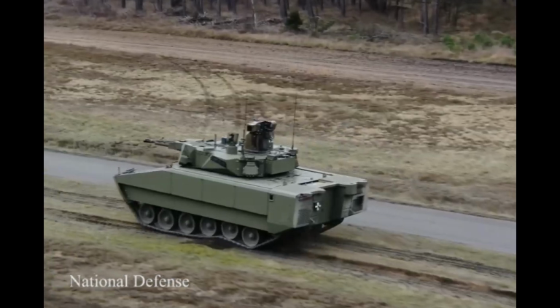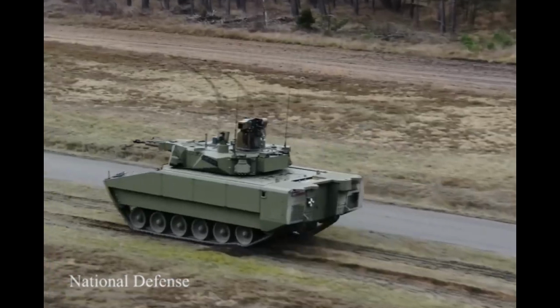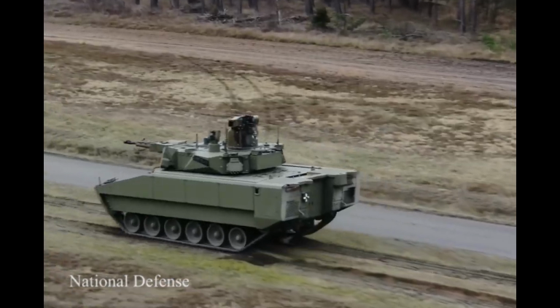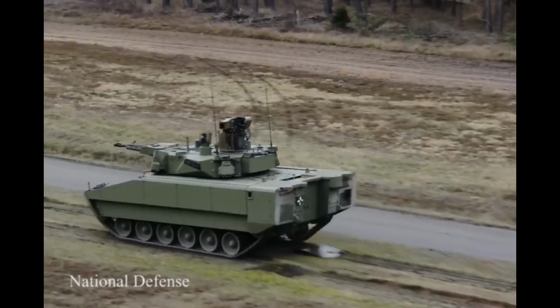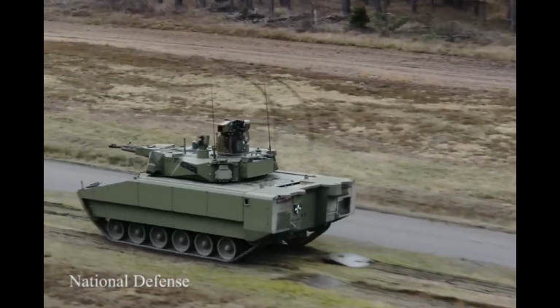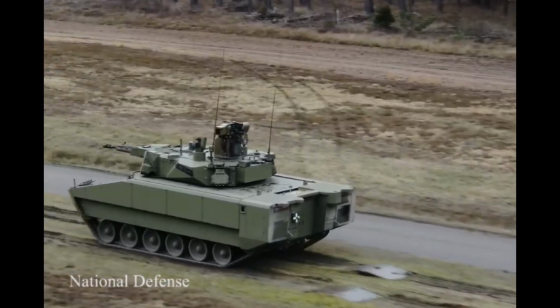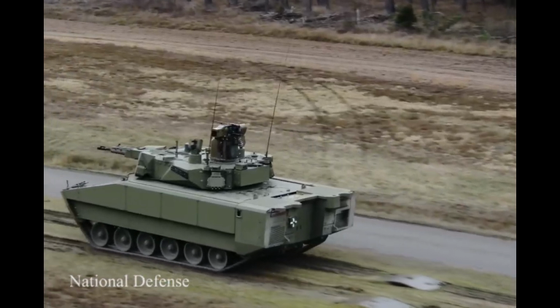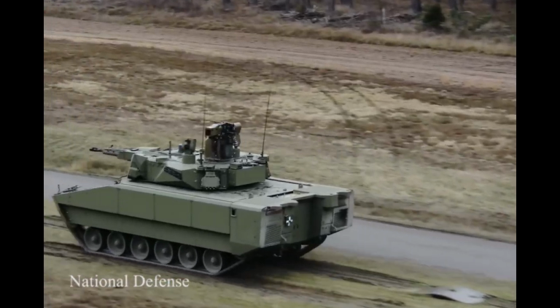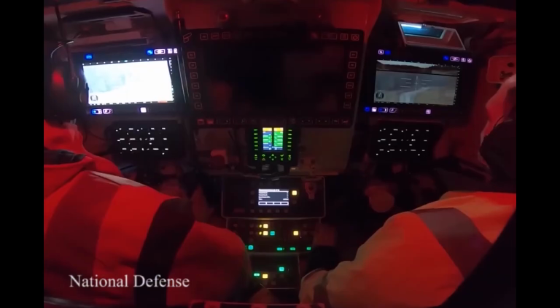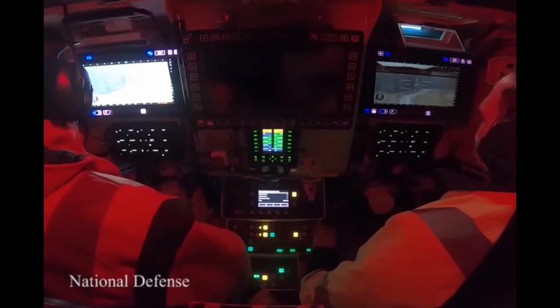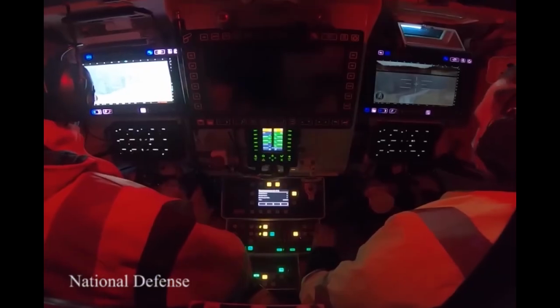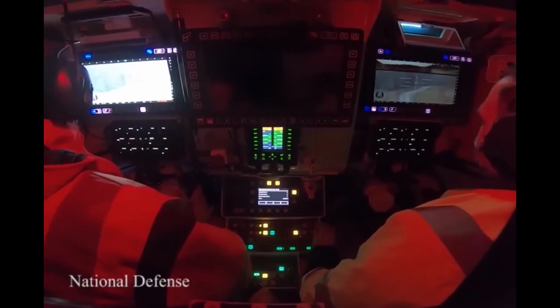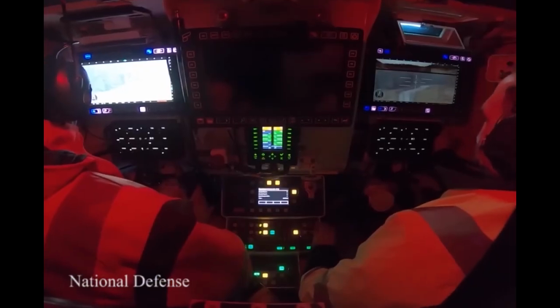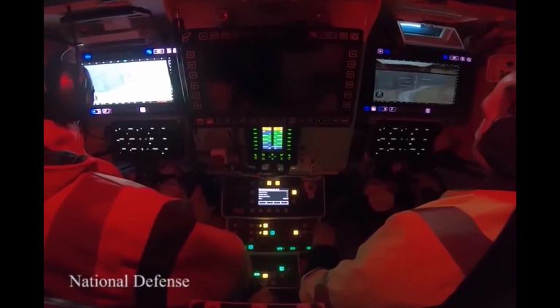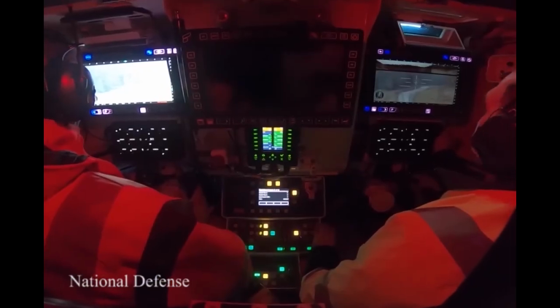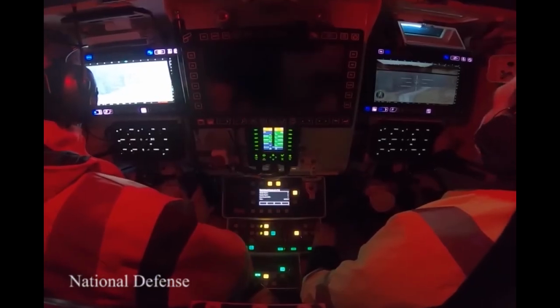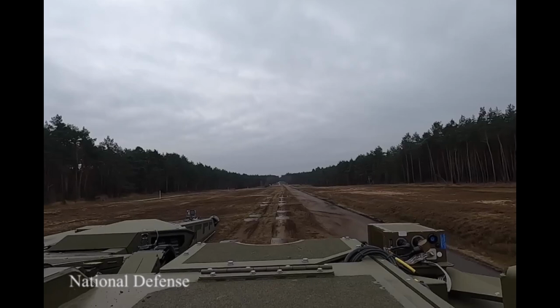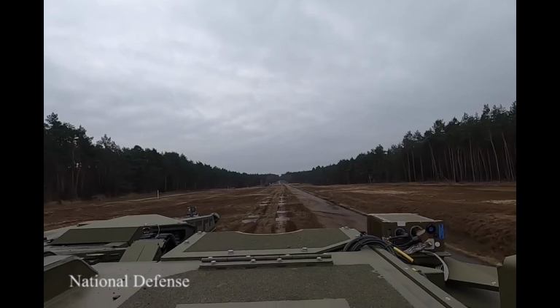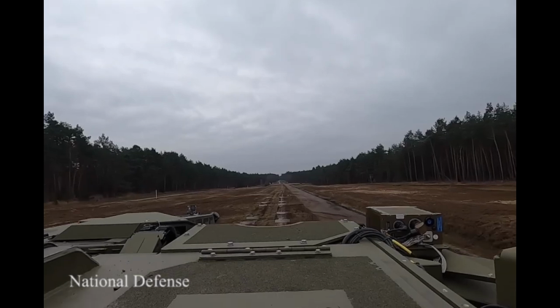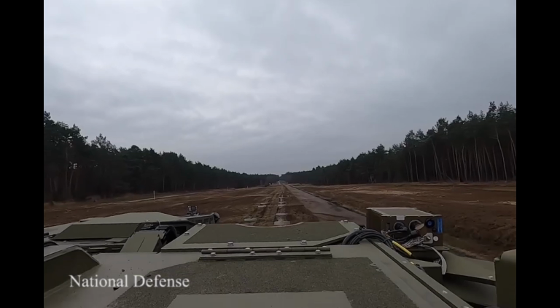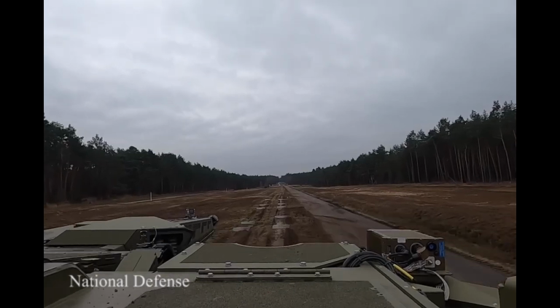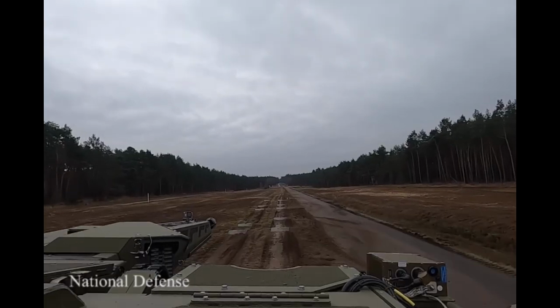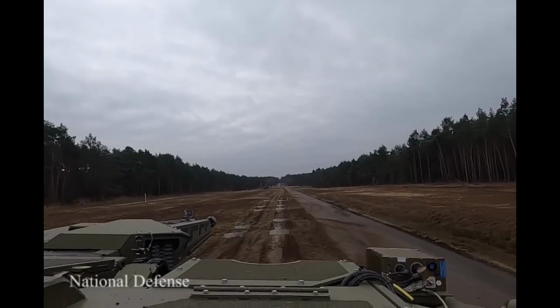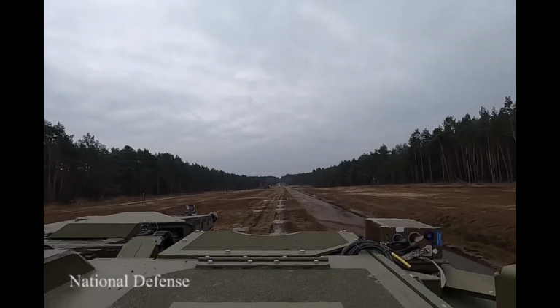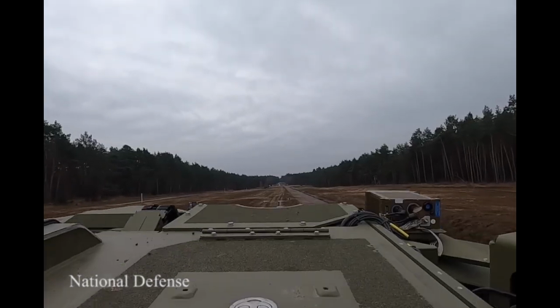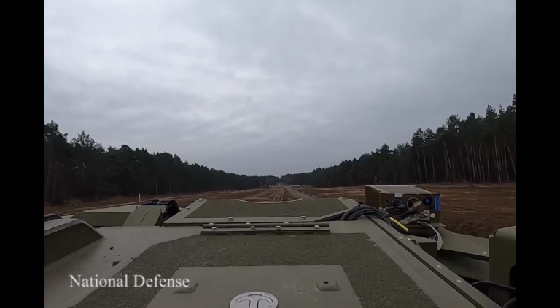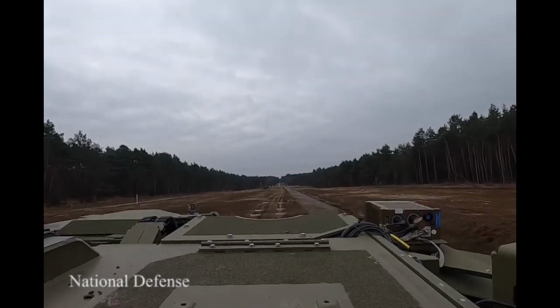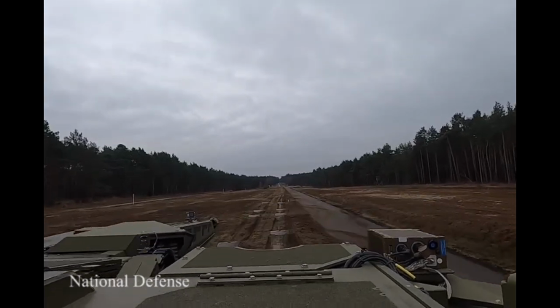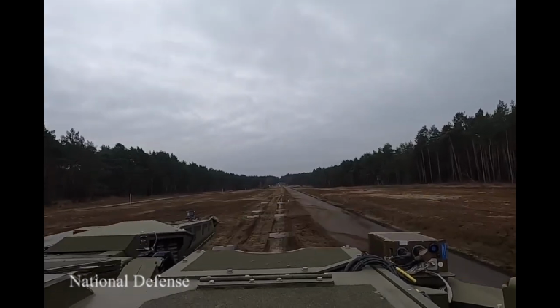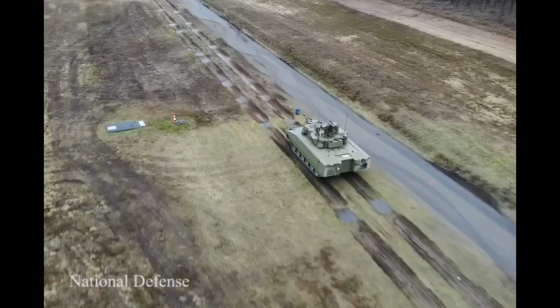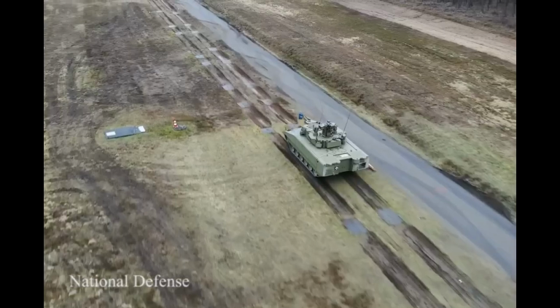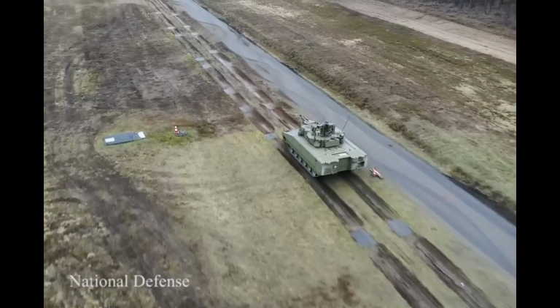Several reports state that Canada used about 20 German-made Leopard 2A6 tanks in Afghanistan.